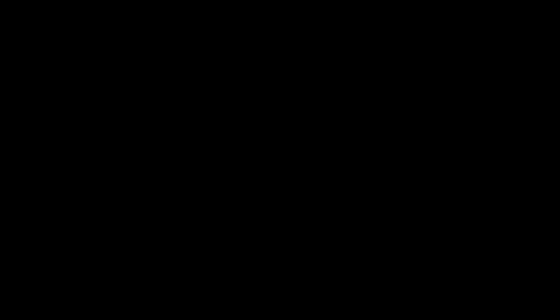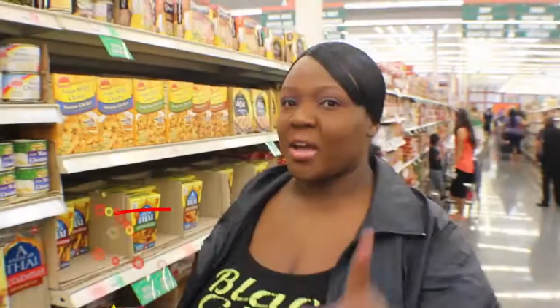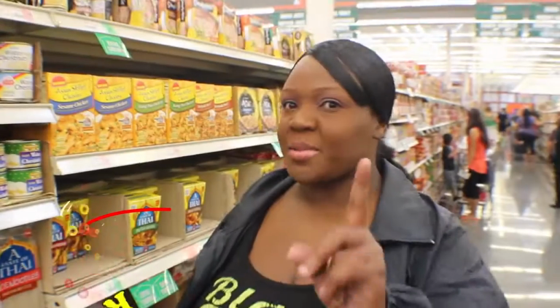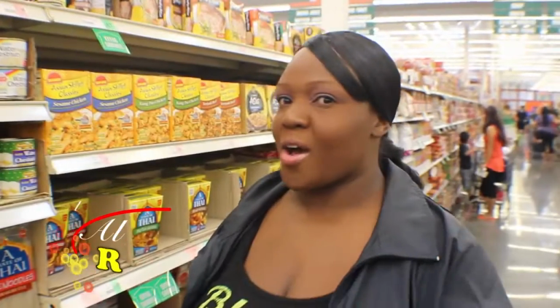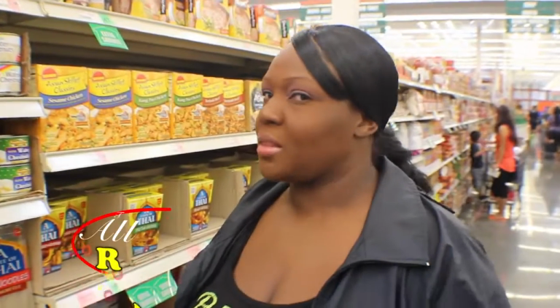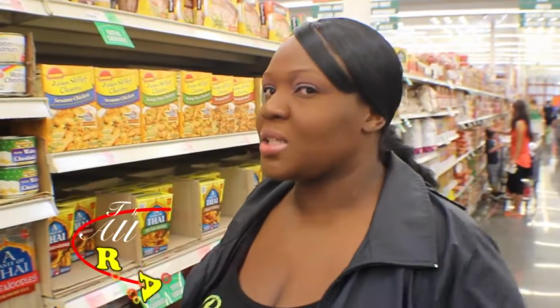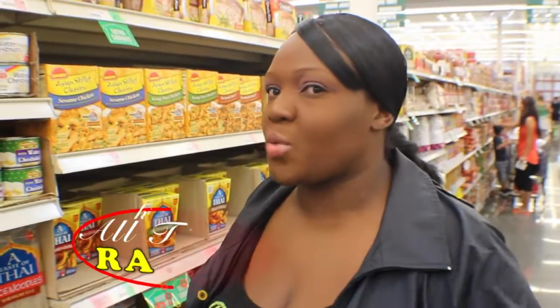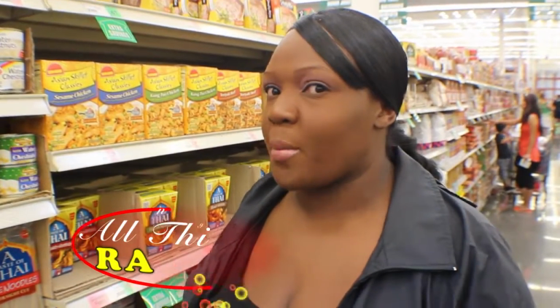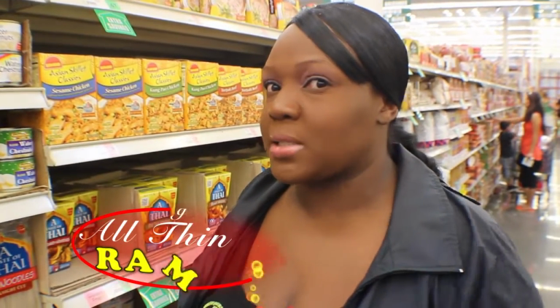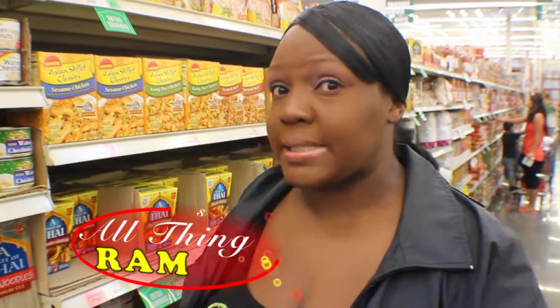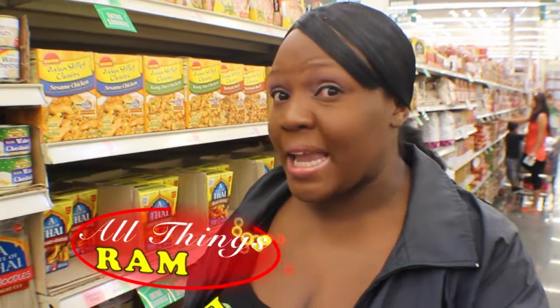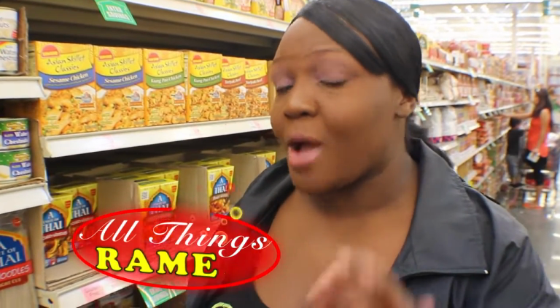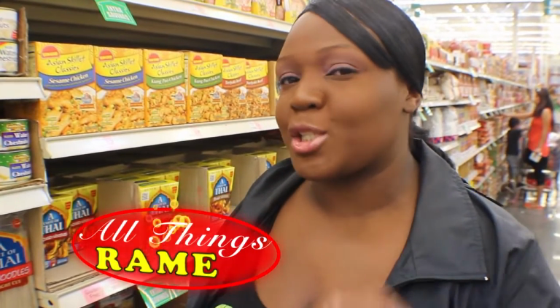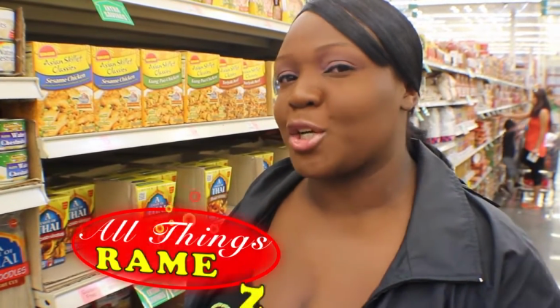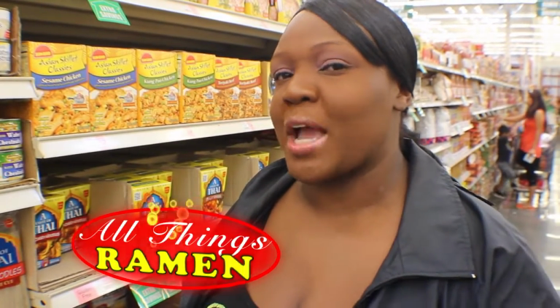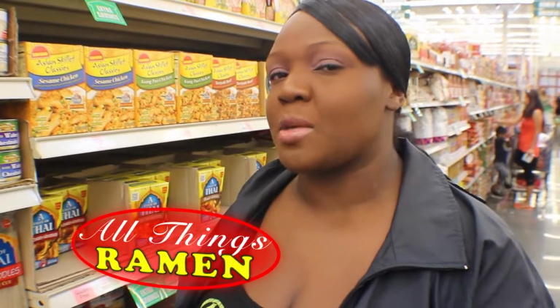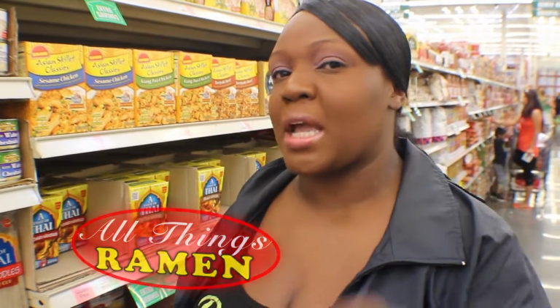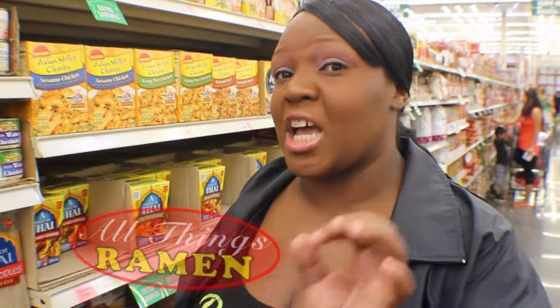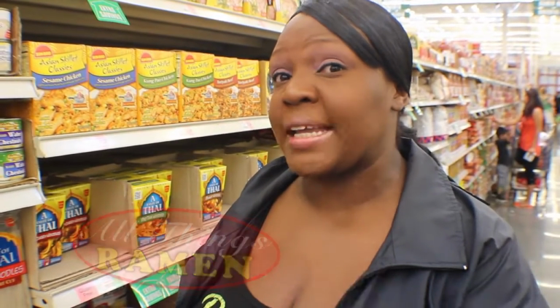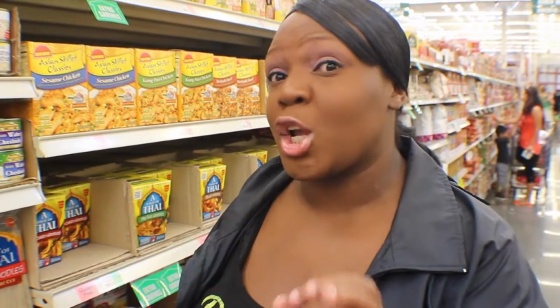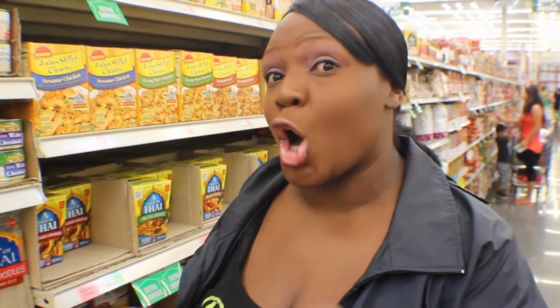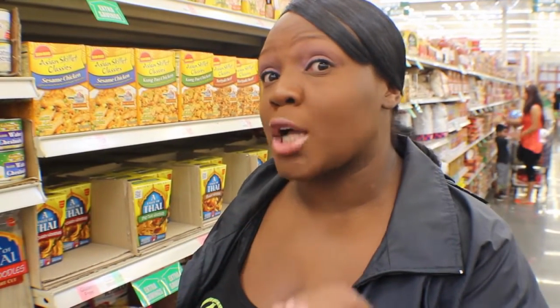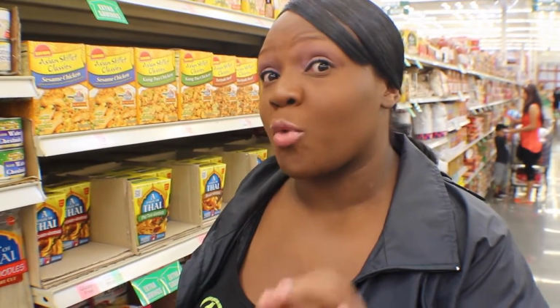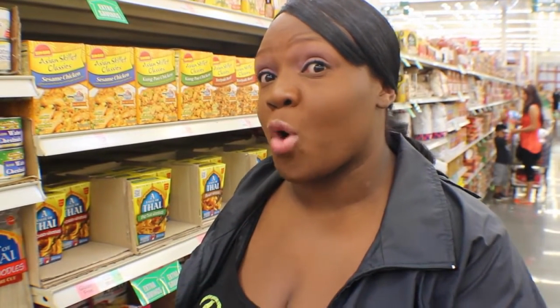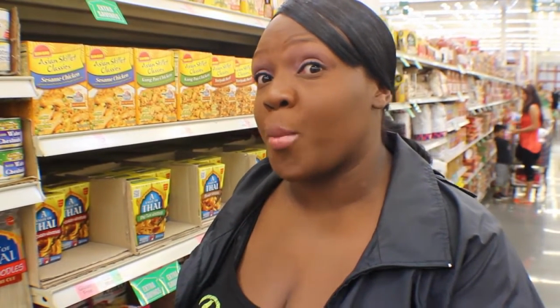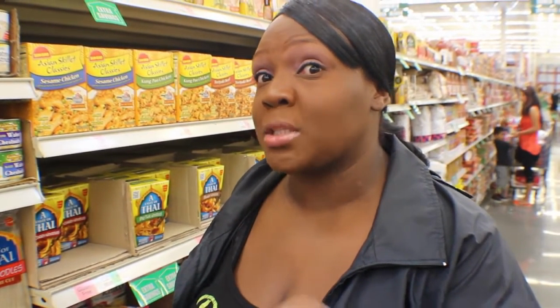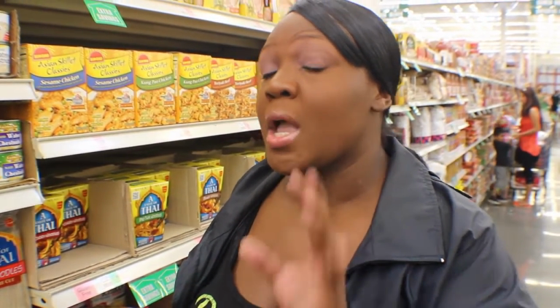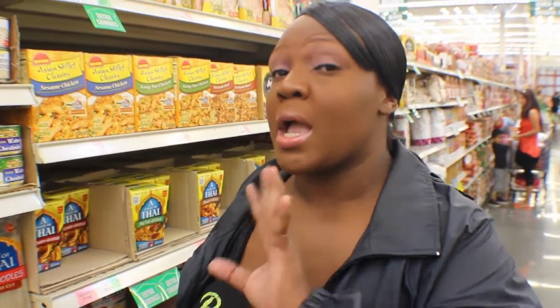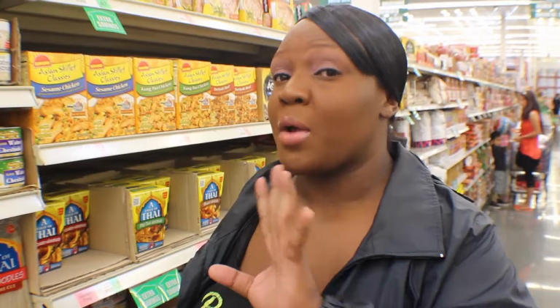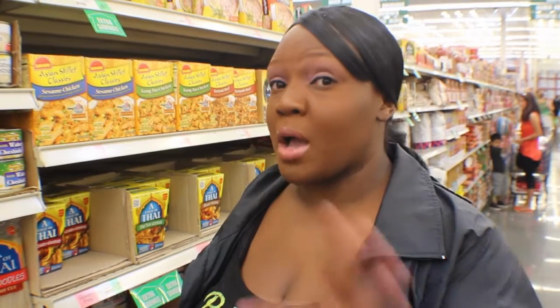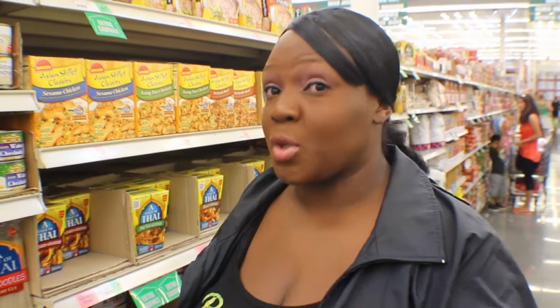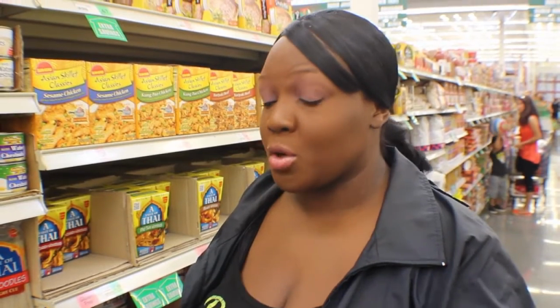Welcome to All Things Roman. Today I'm going to show you how to make honey garlic ramen noodles.